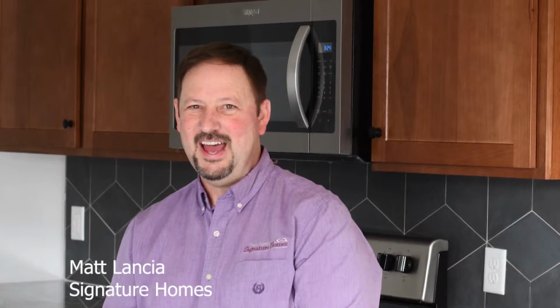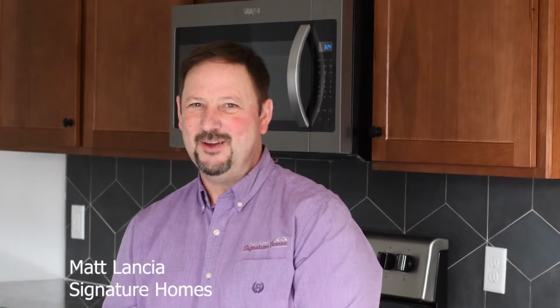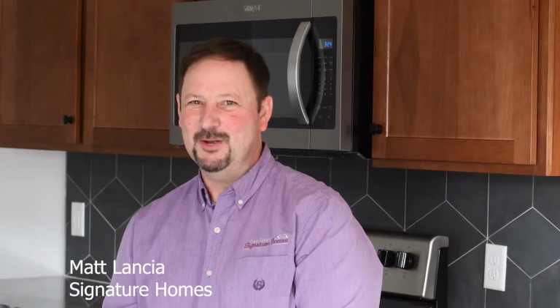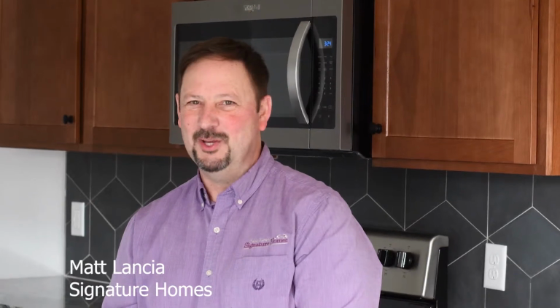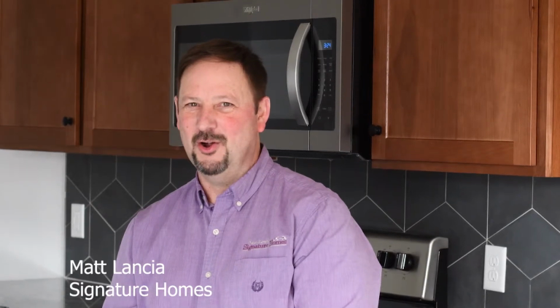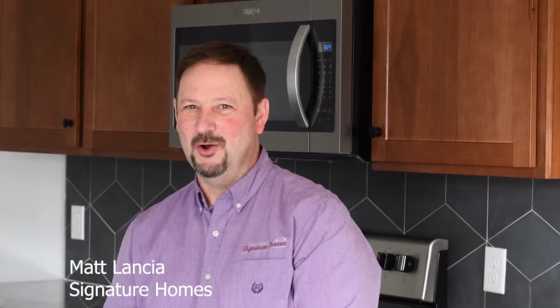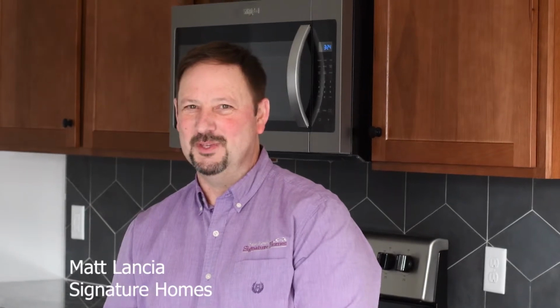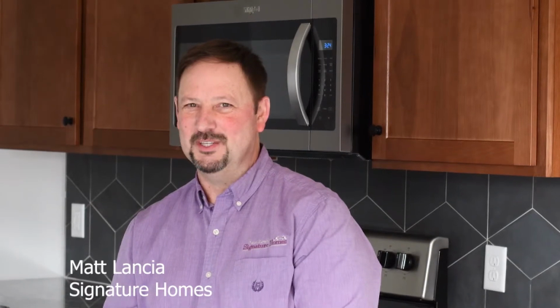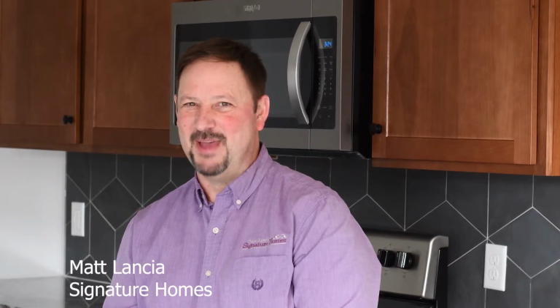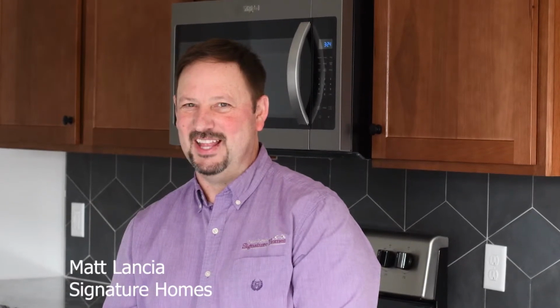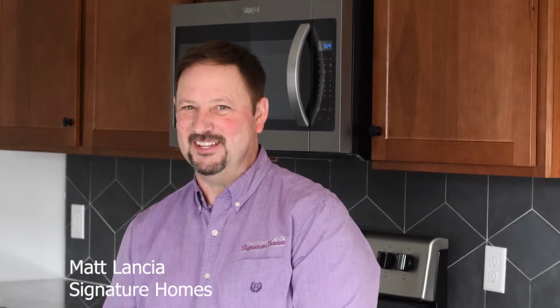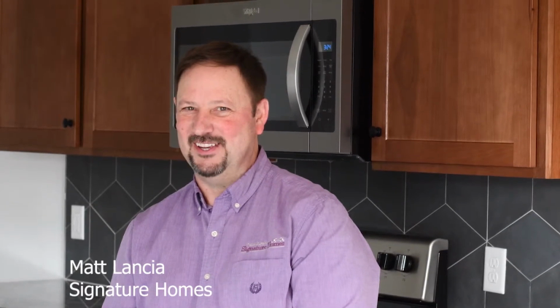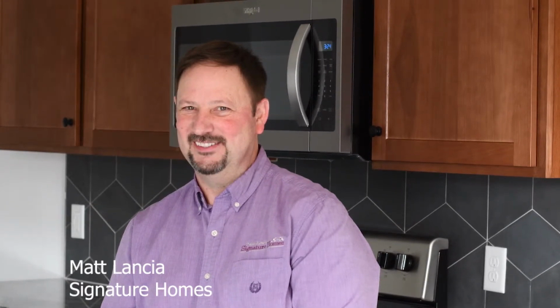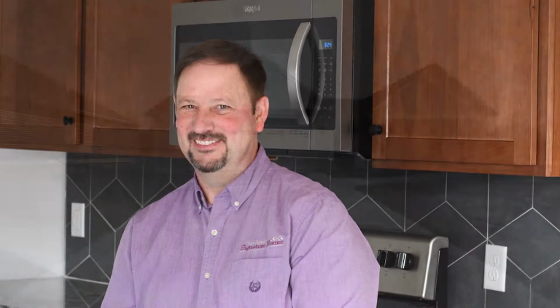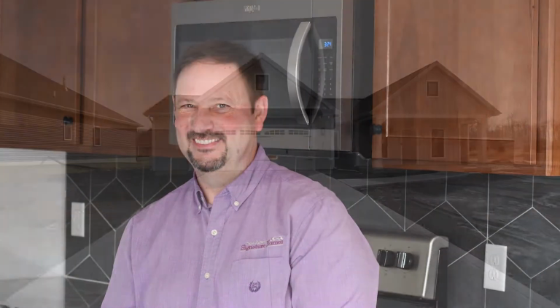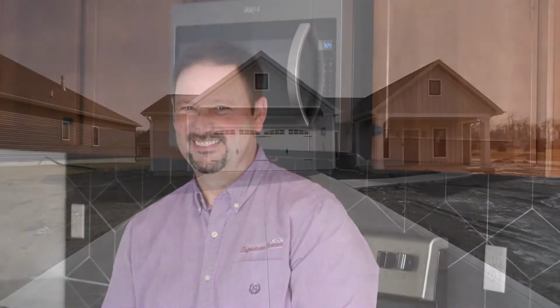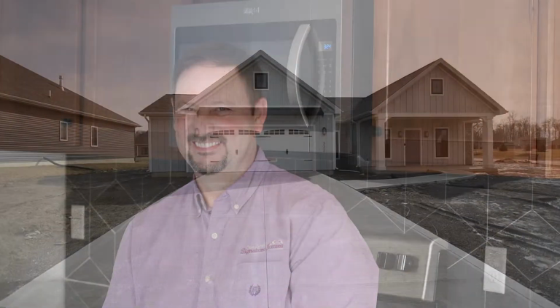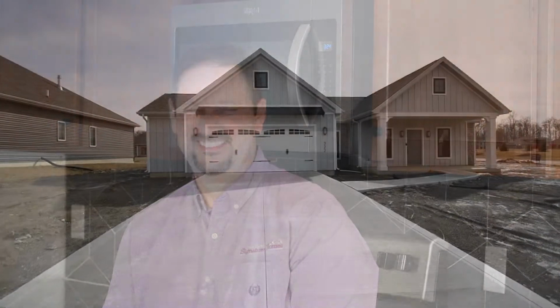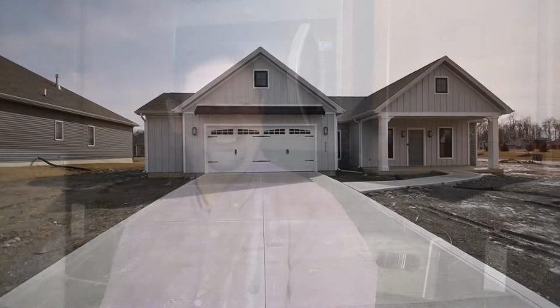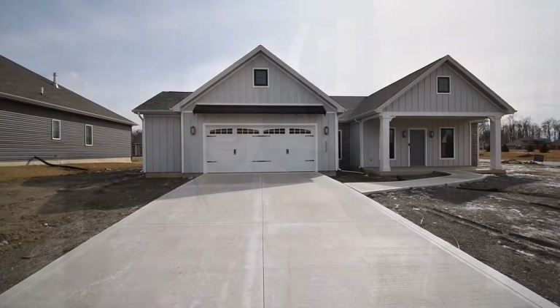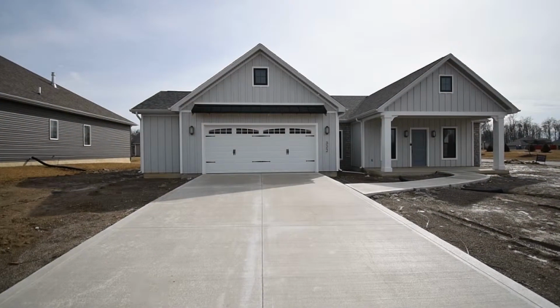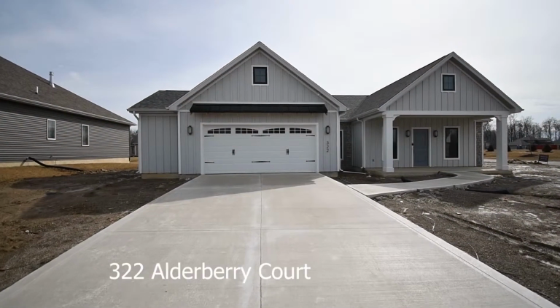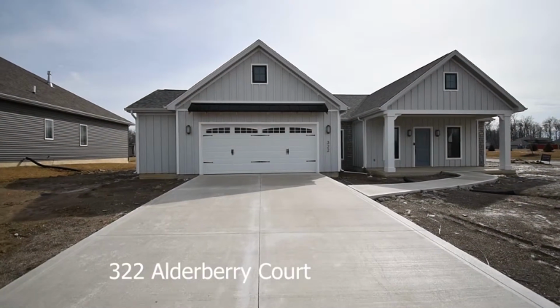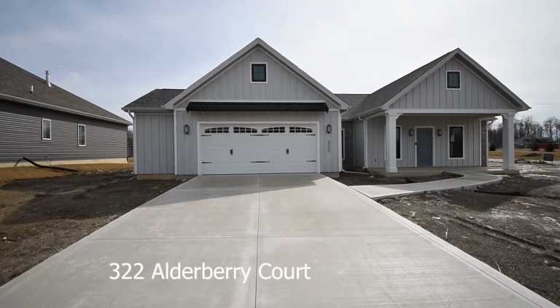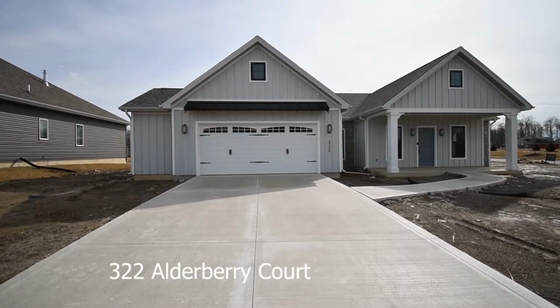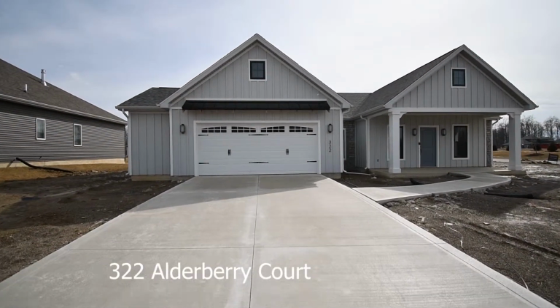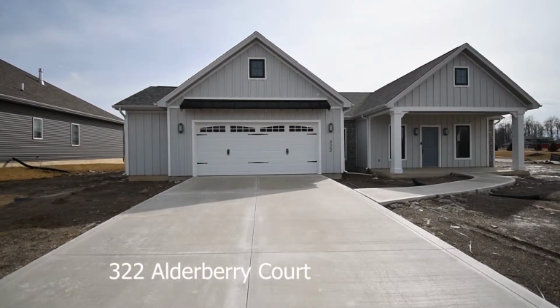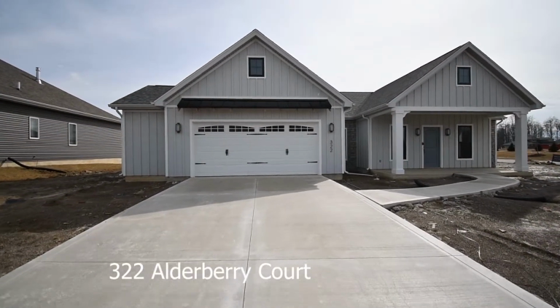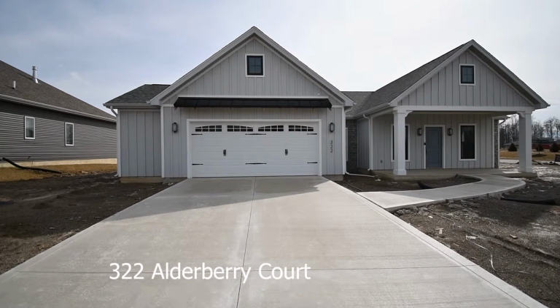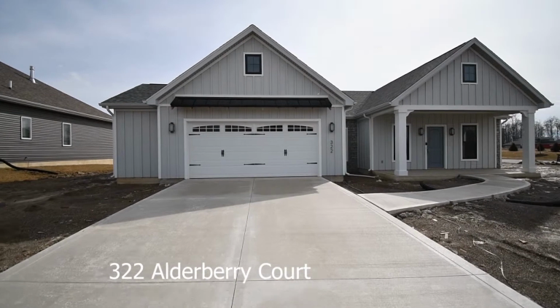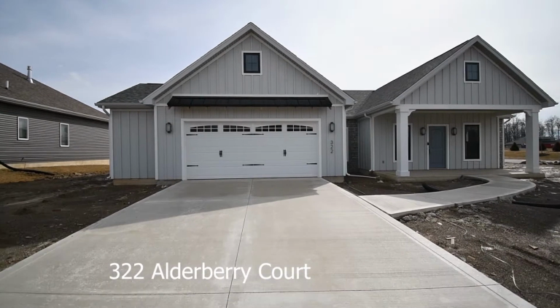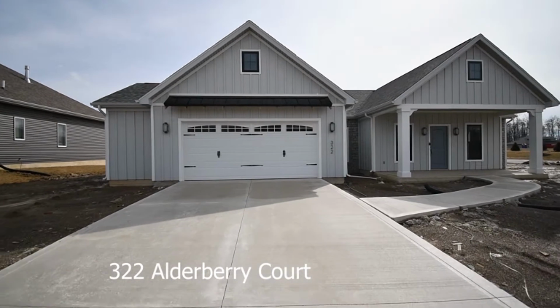Hi, welcome to your home. This is Matt Lancia. This is a home plan that I designed myself.